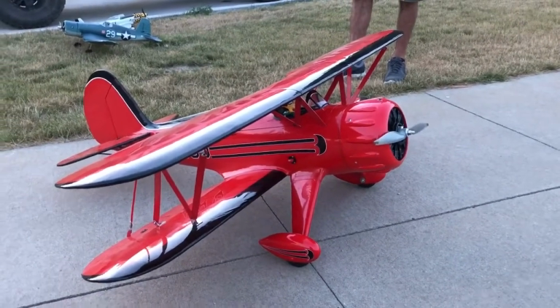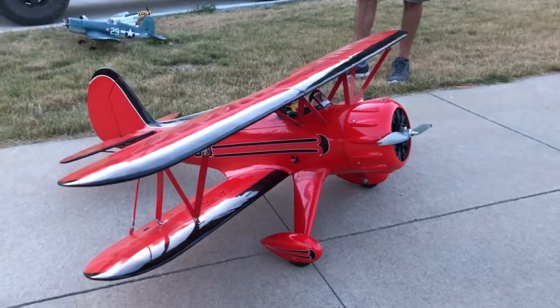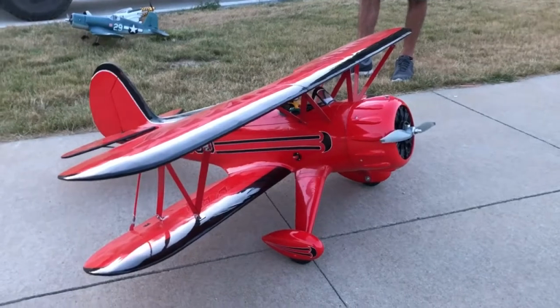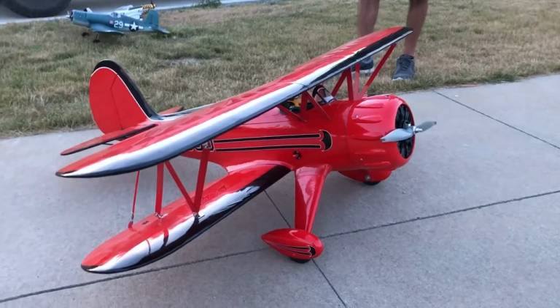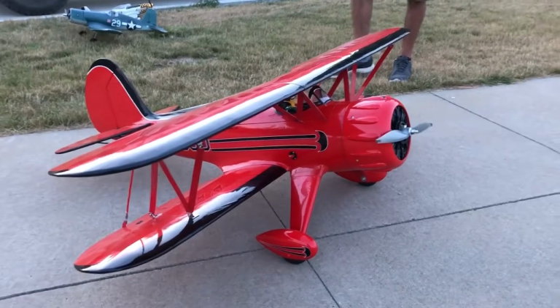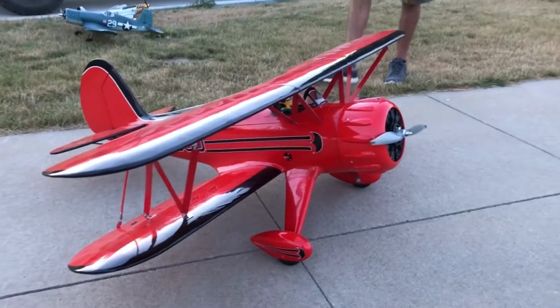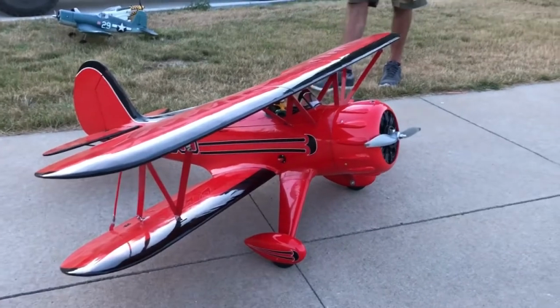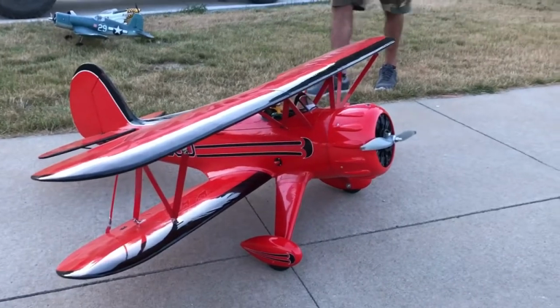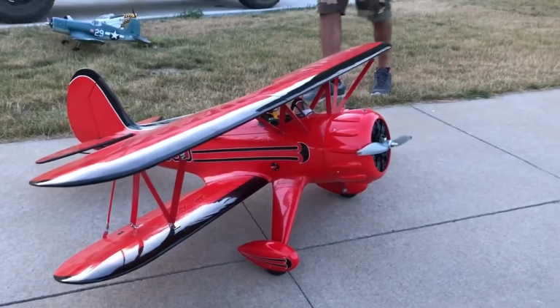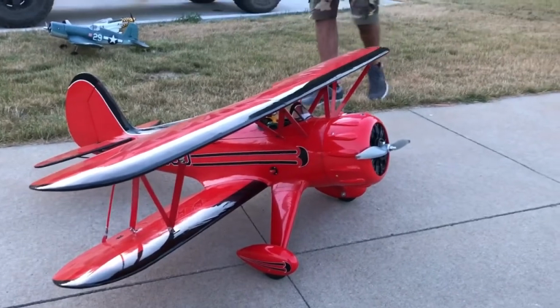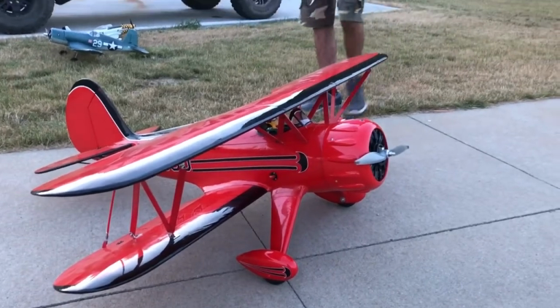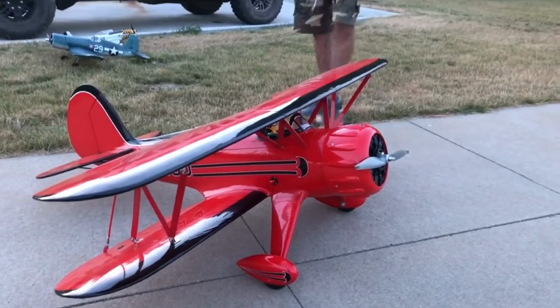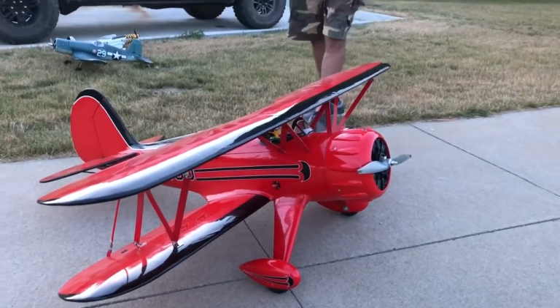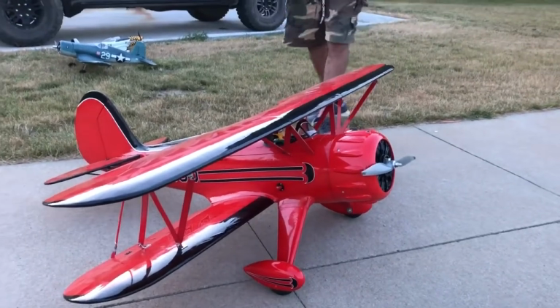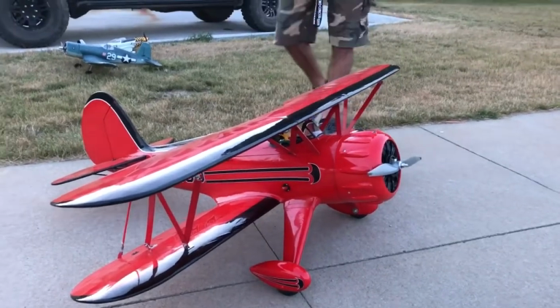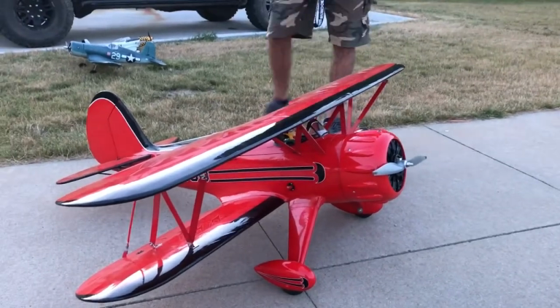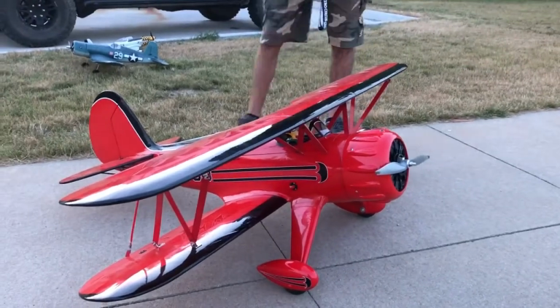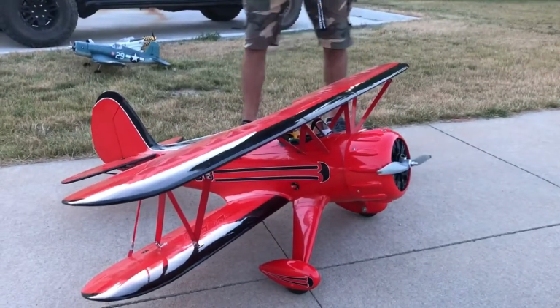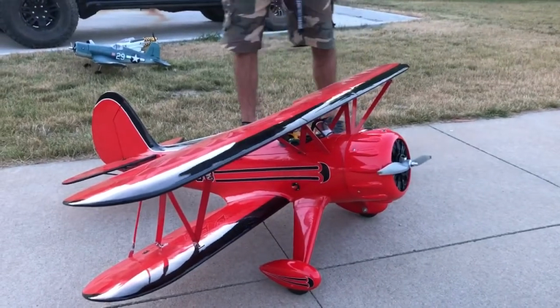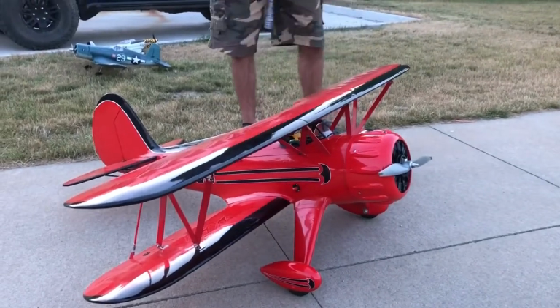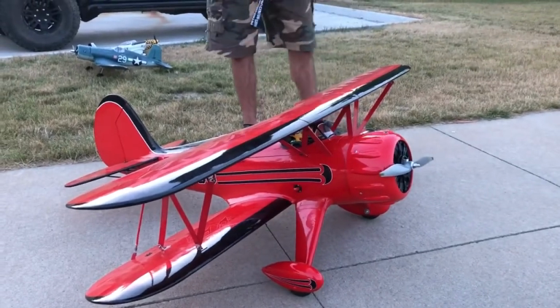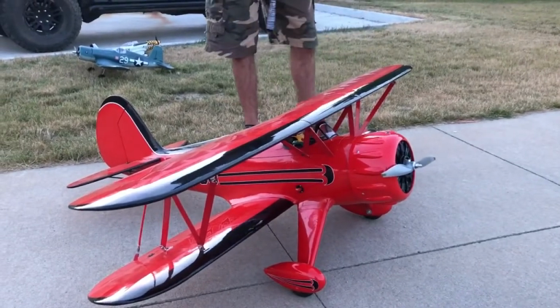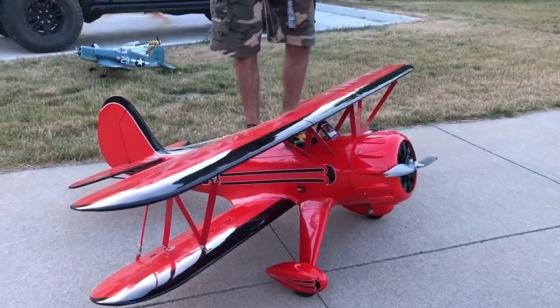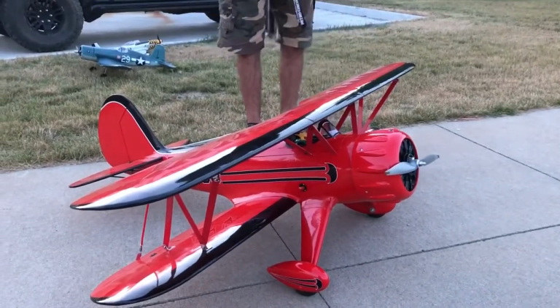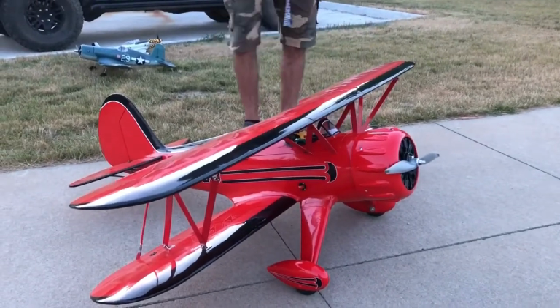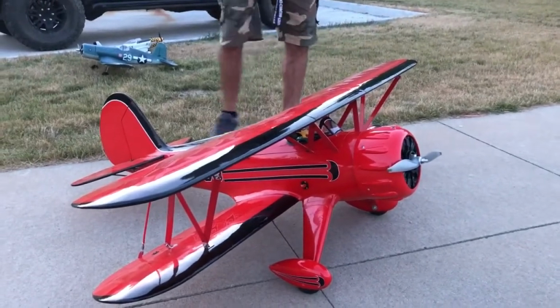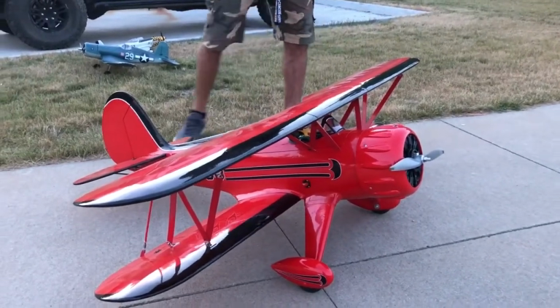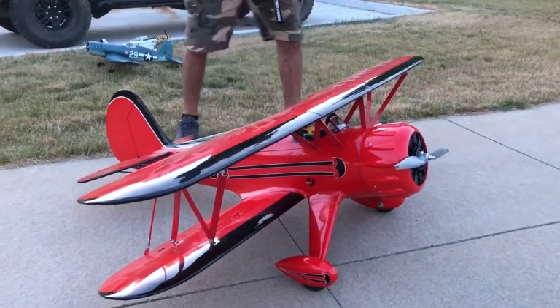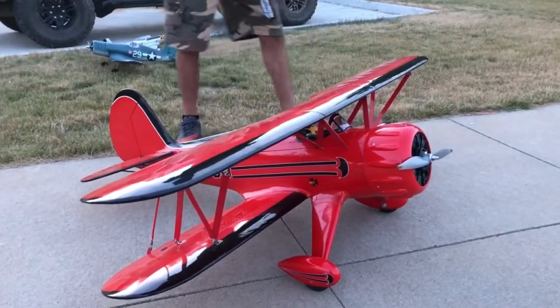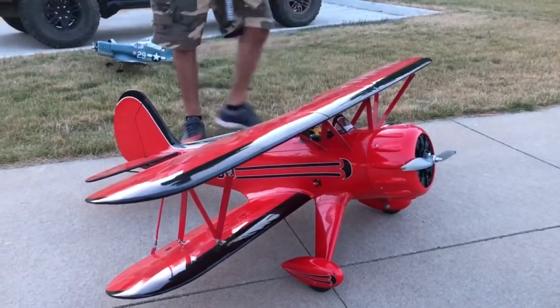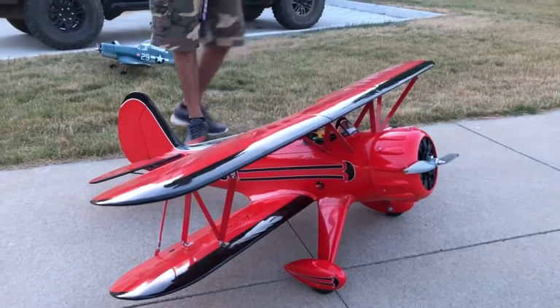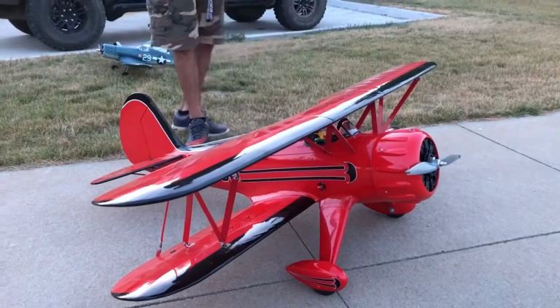Mr. RC sound system sounds pretty darn good in there. Let's see how it taxis.